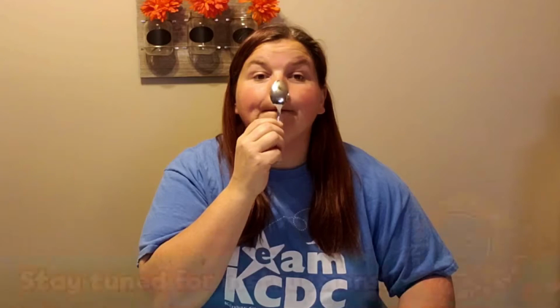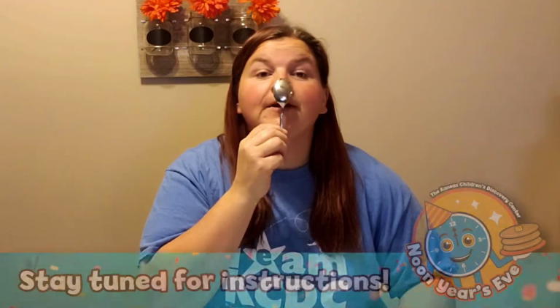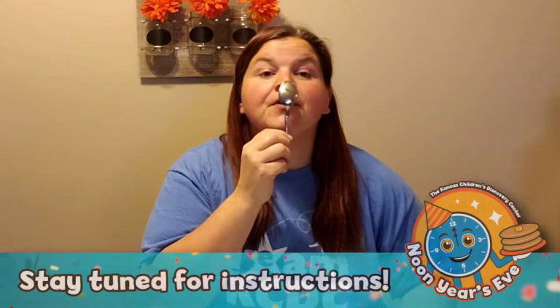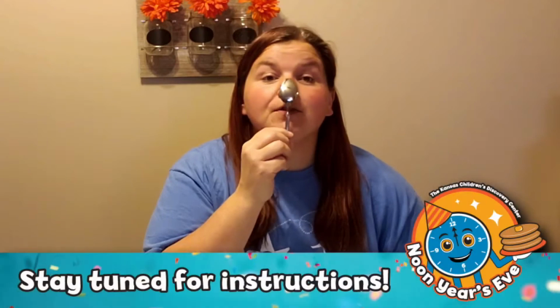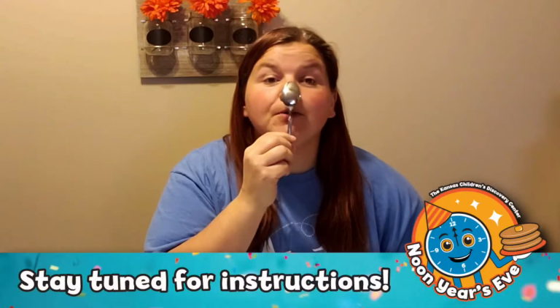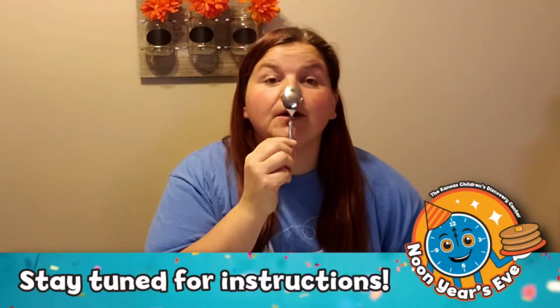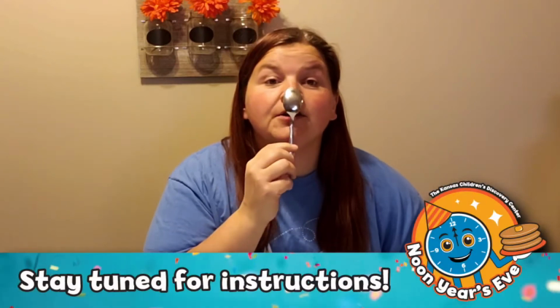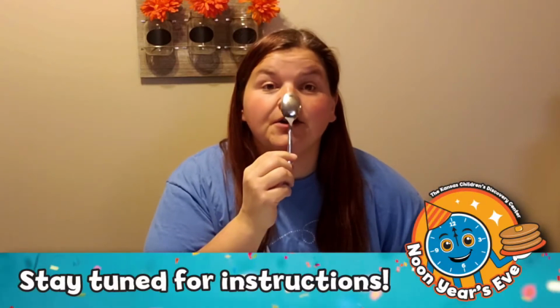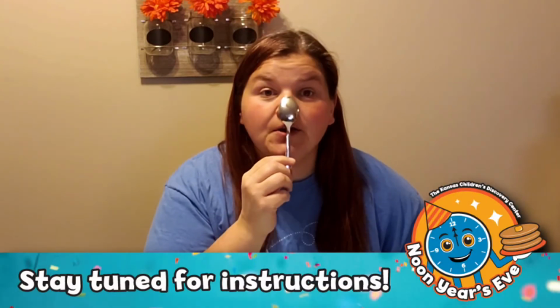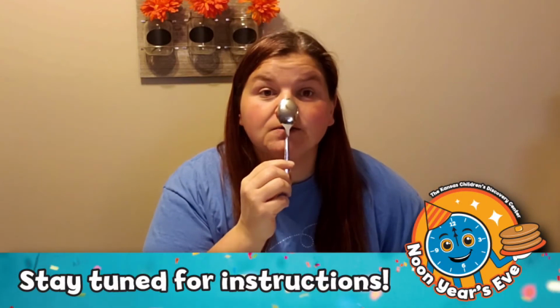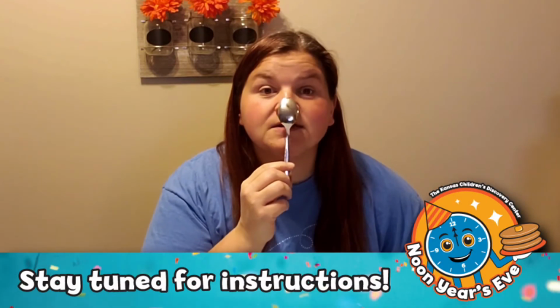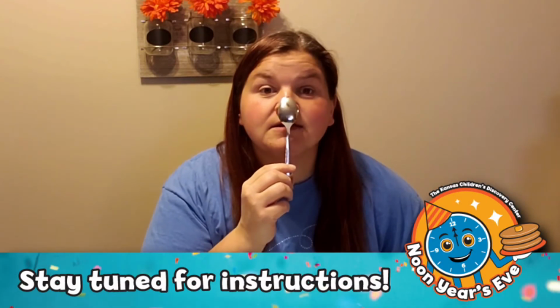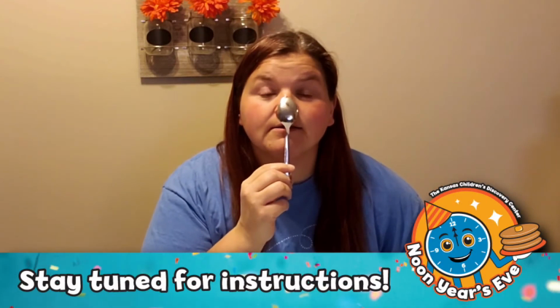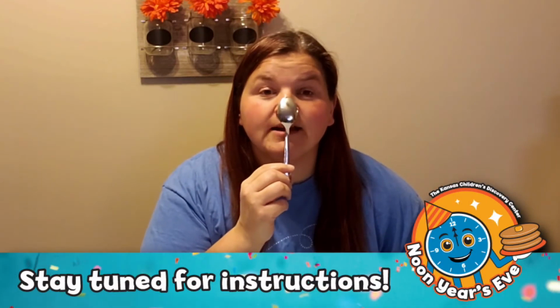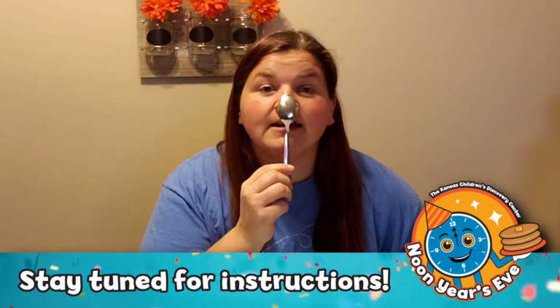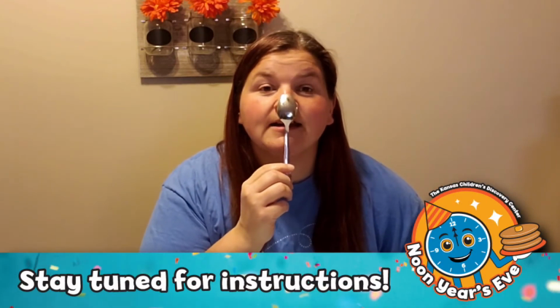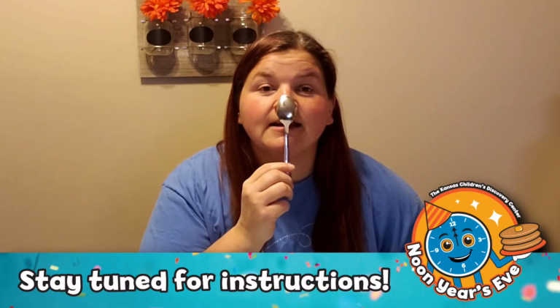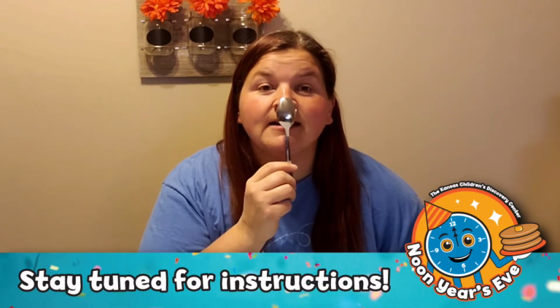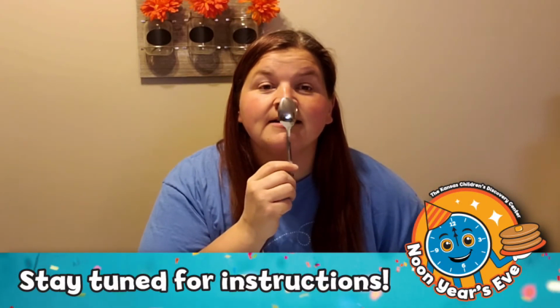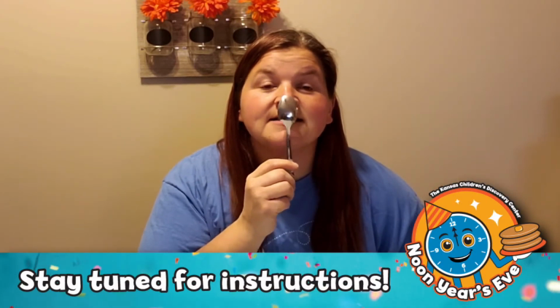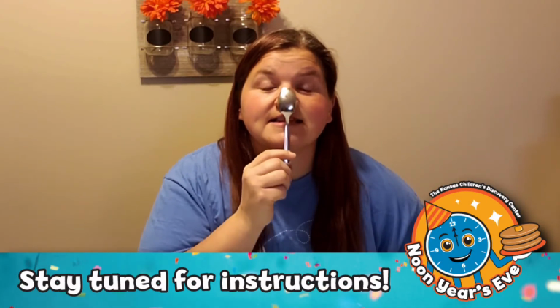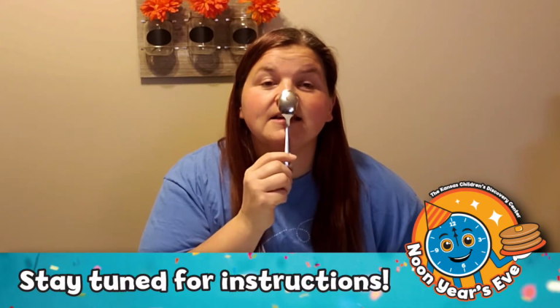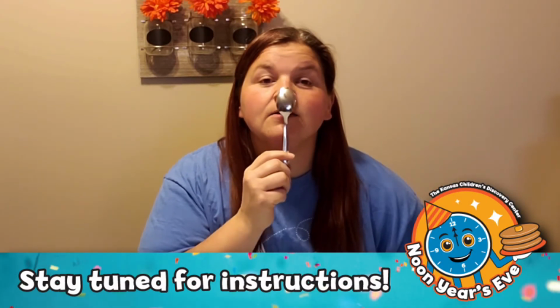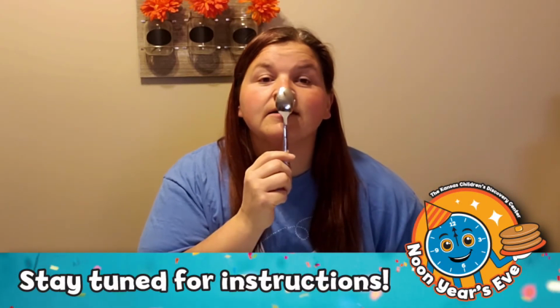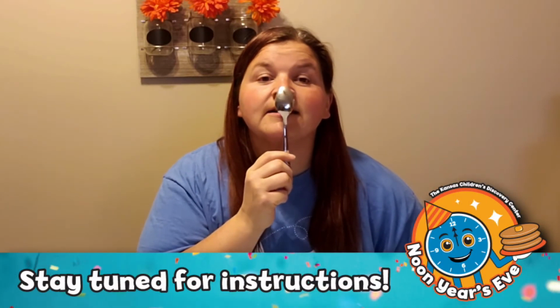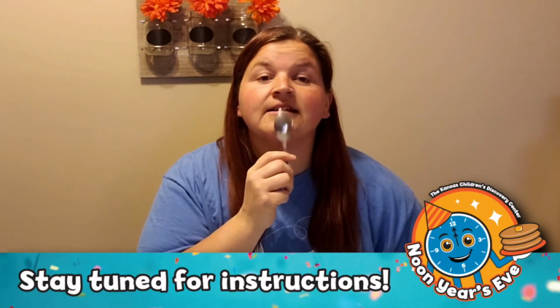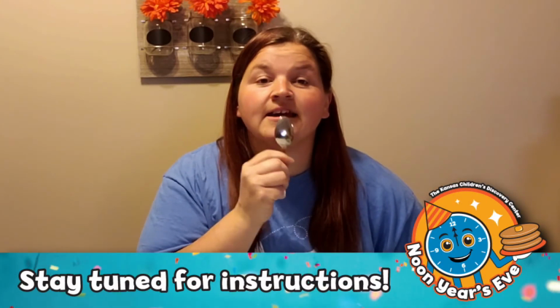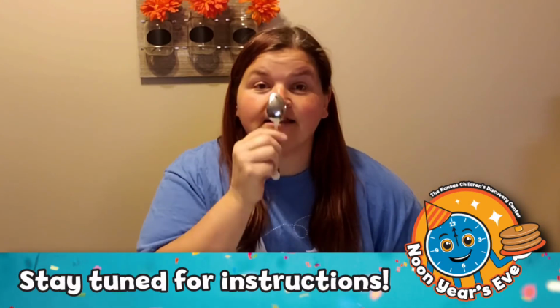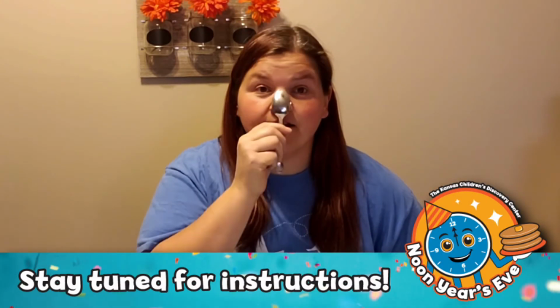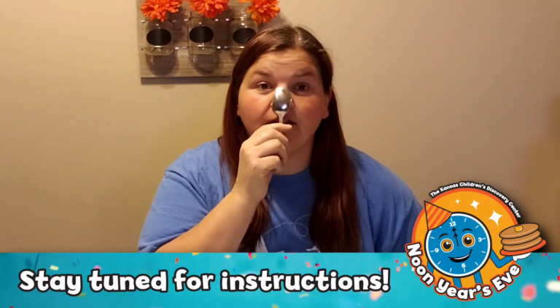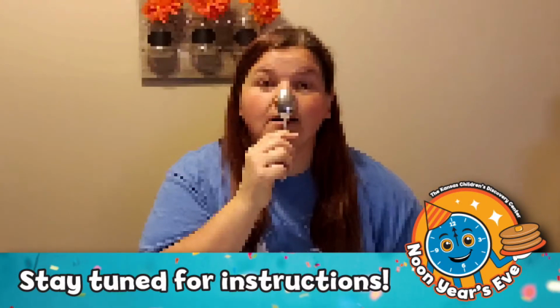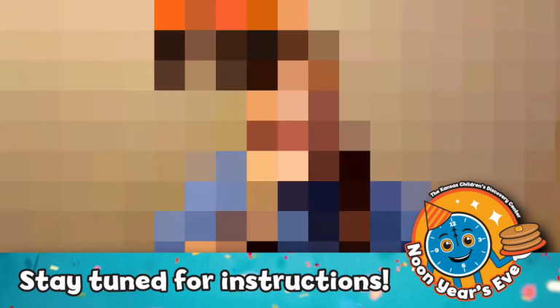Put the spoon on your nose and see who can let it hang there the longer.